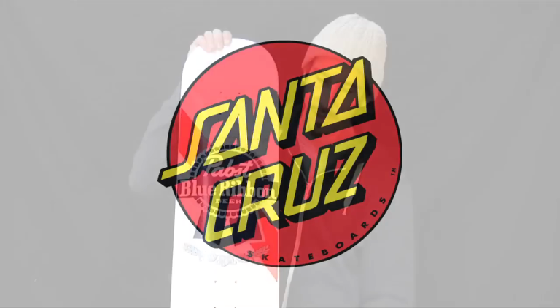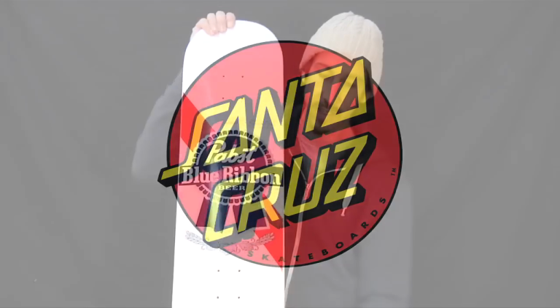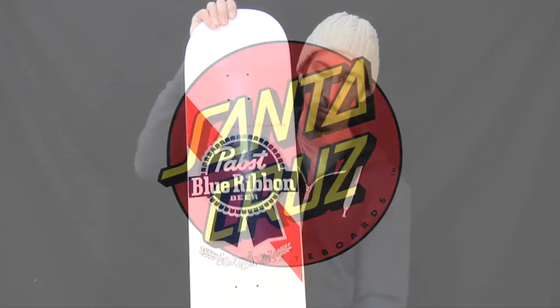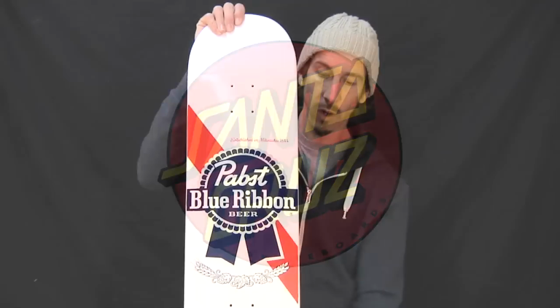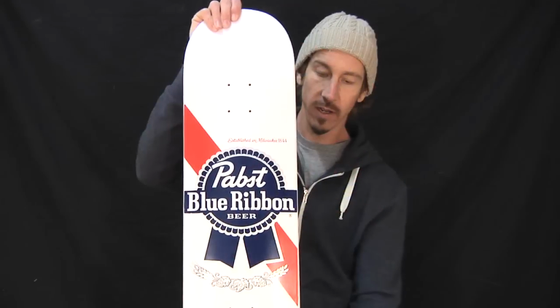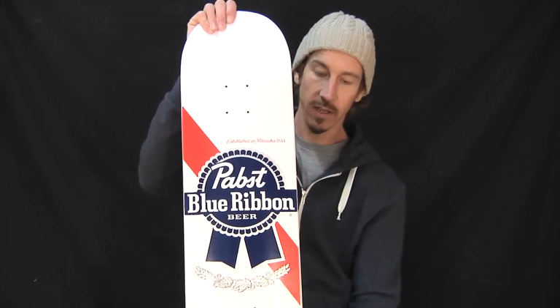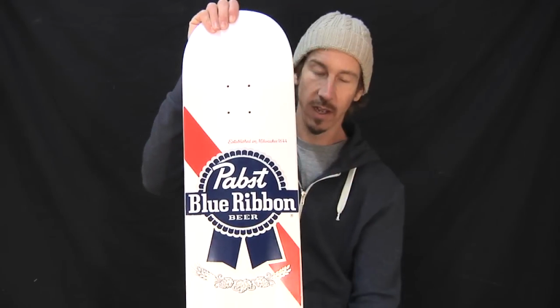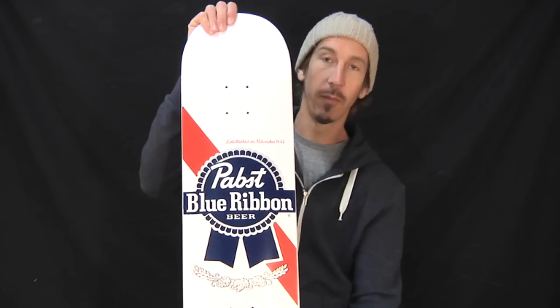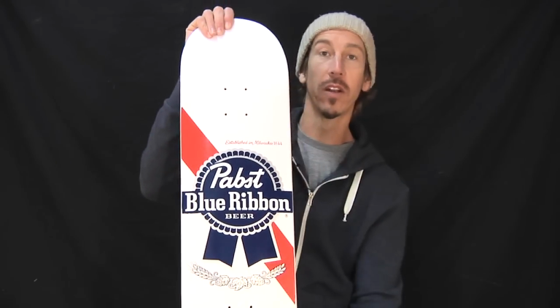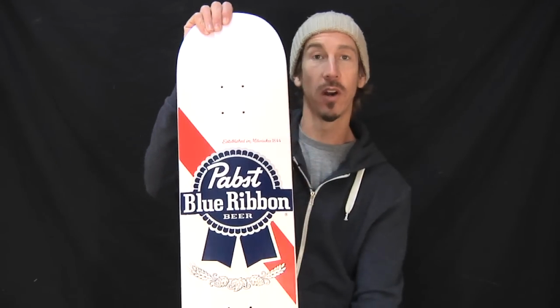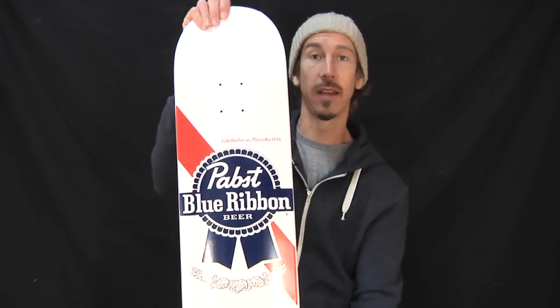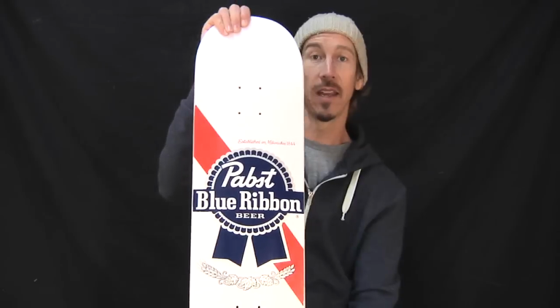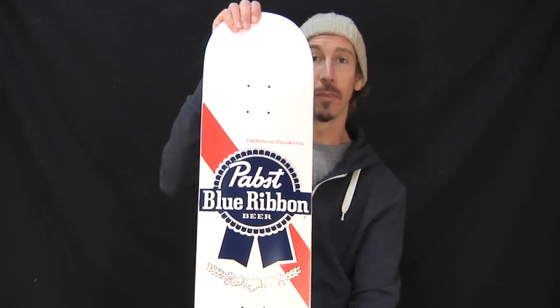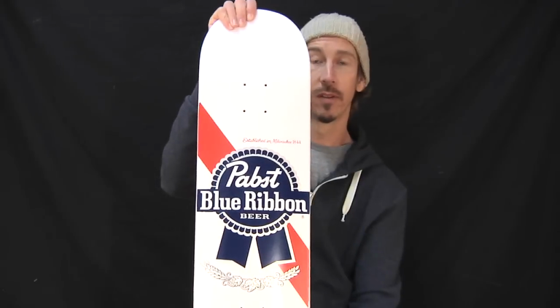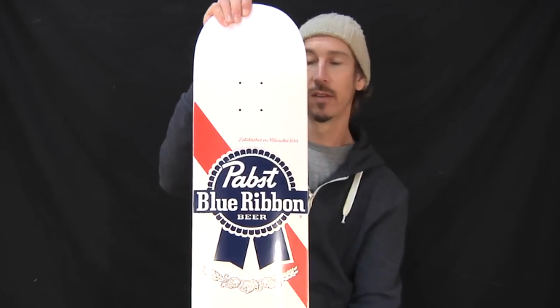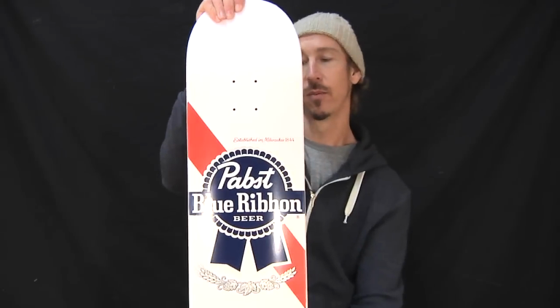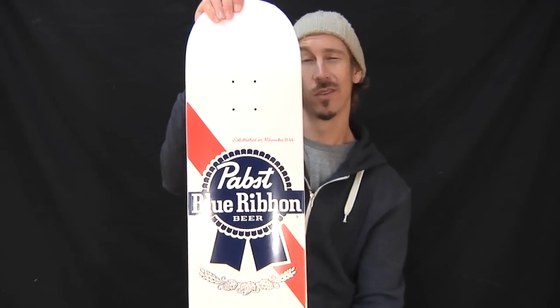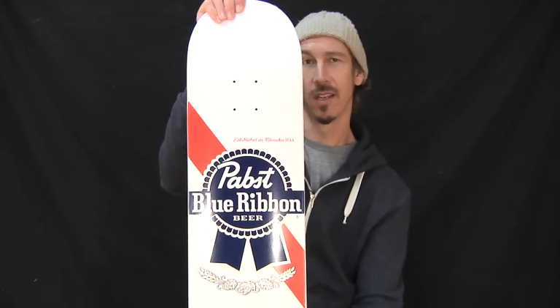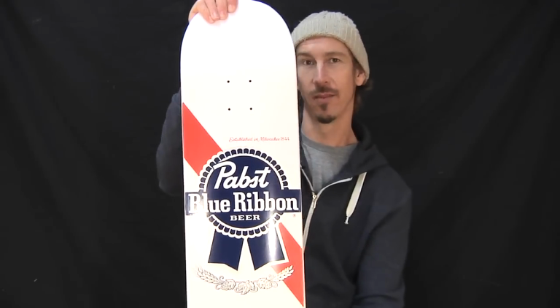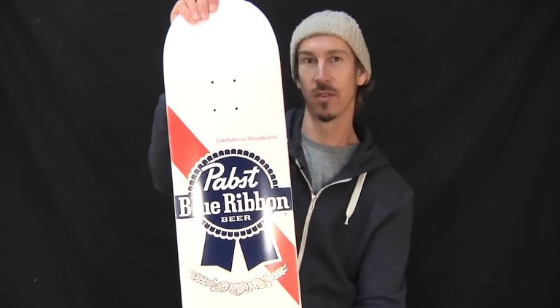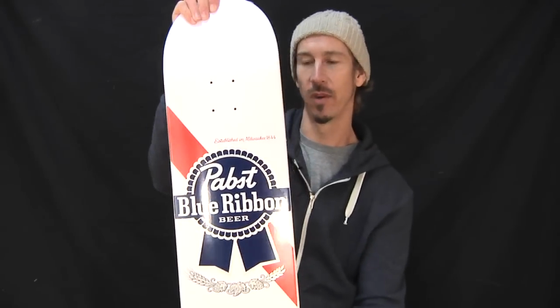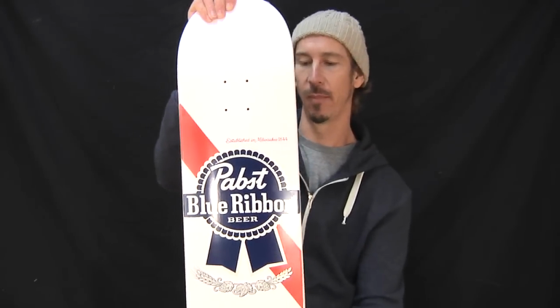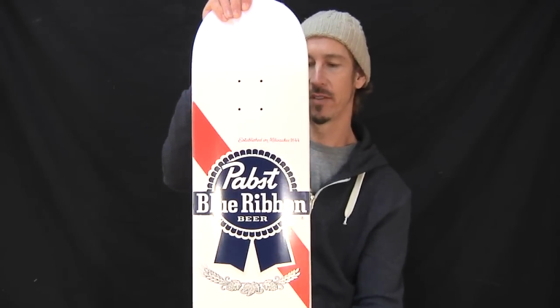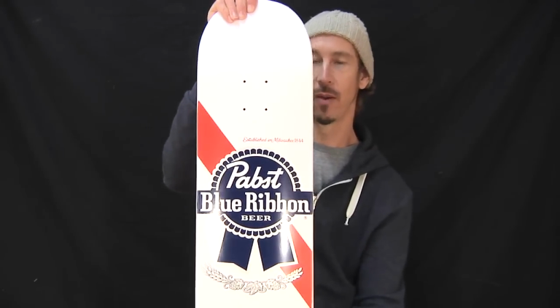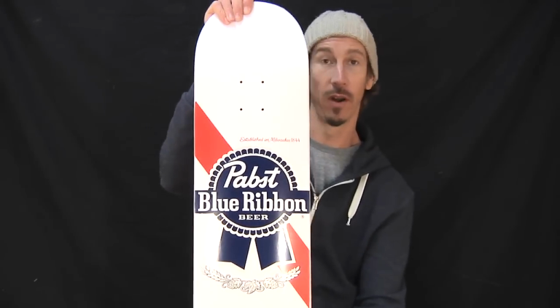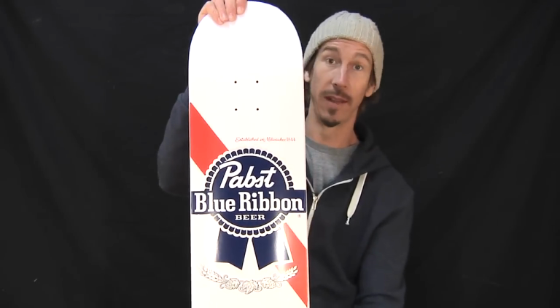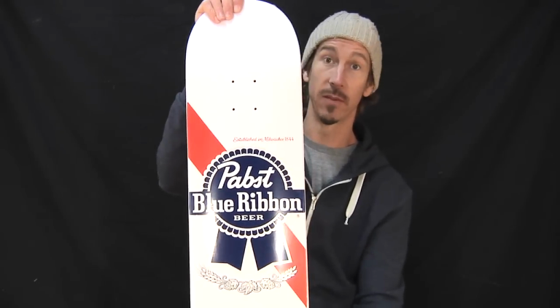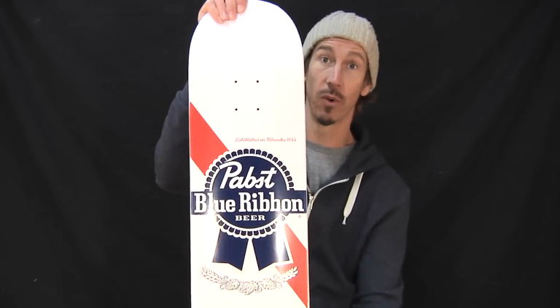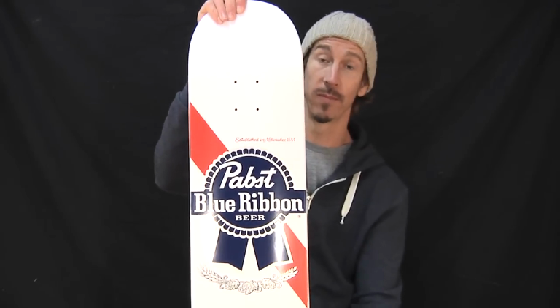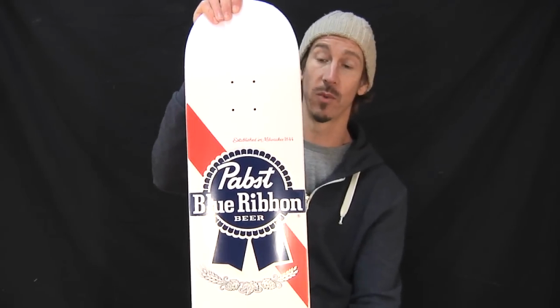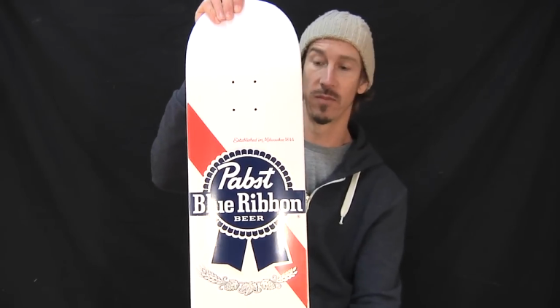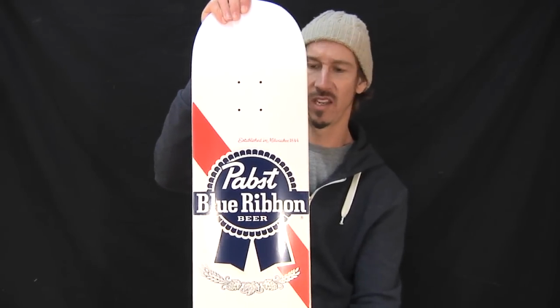This board, I'm going to try and keep. We'll see what happens. I want to ride this board, is what I'm saying.